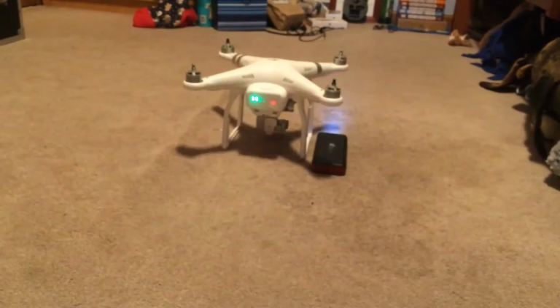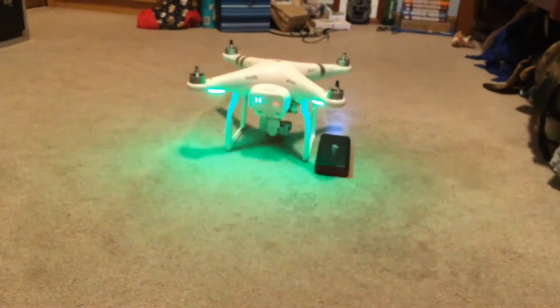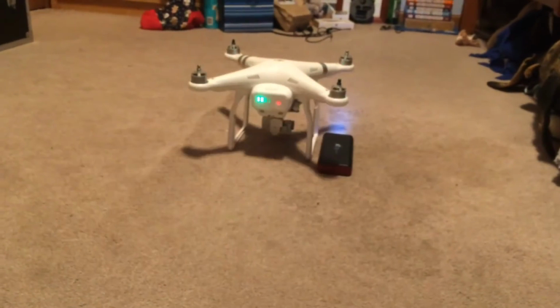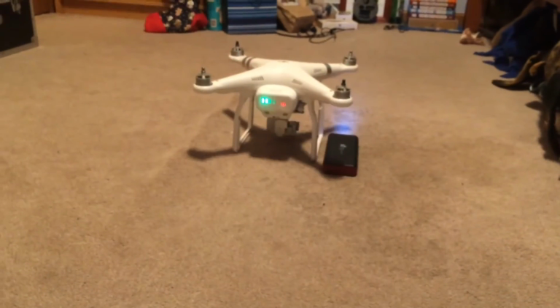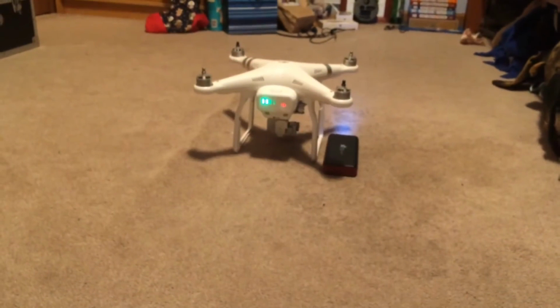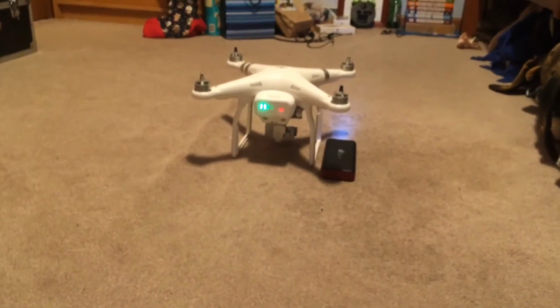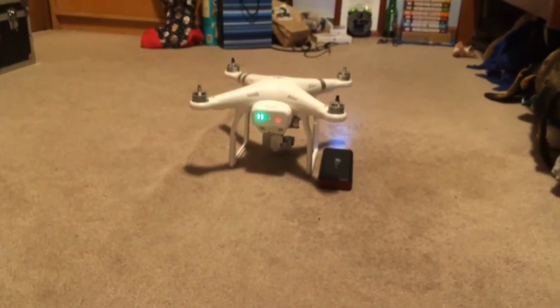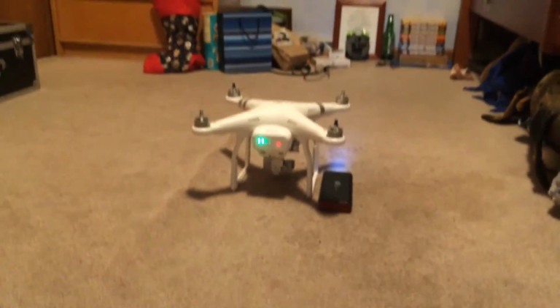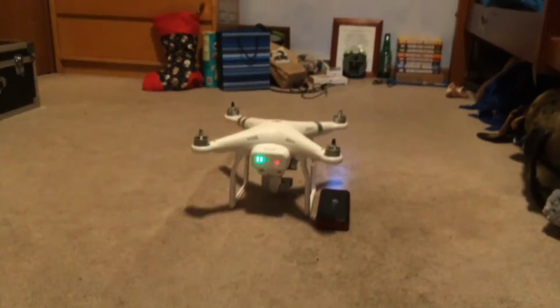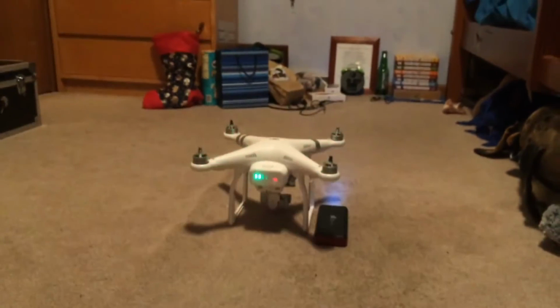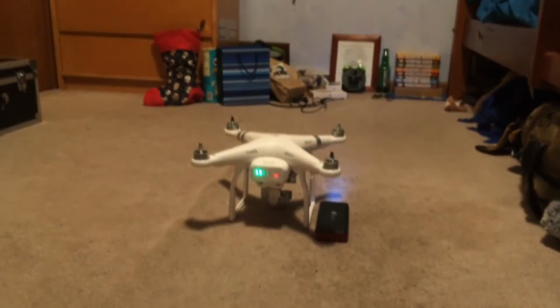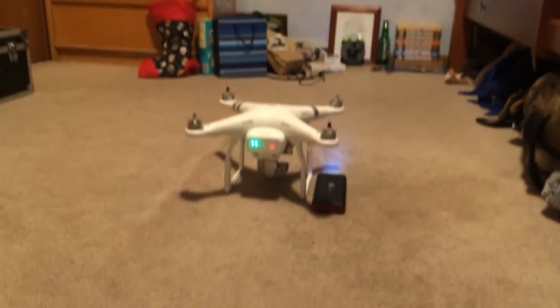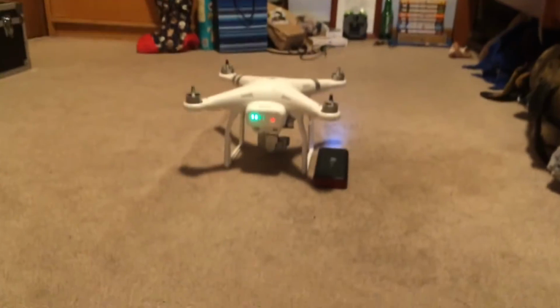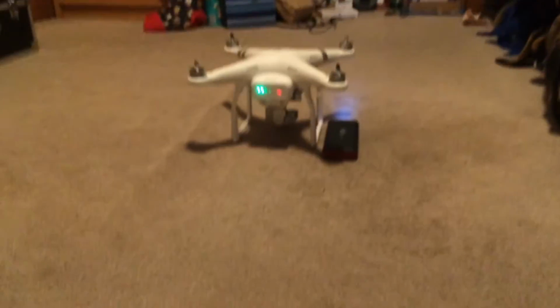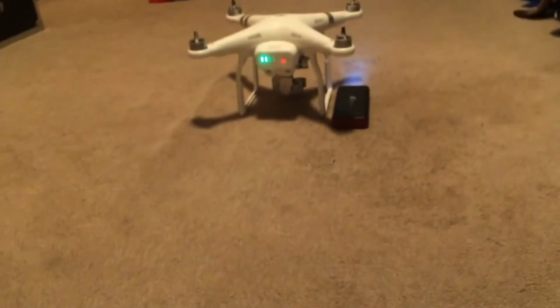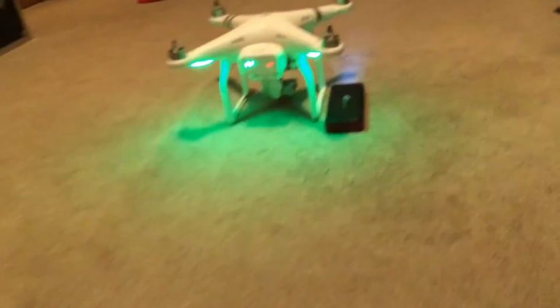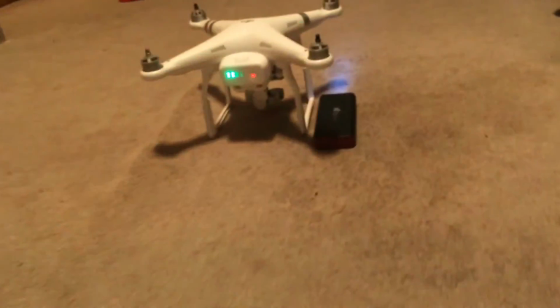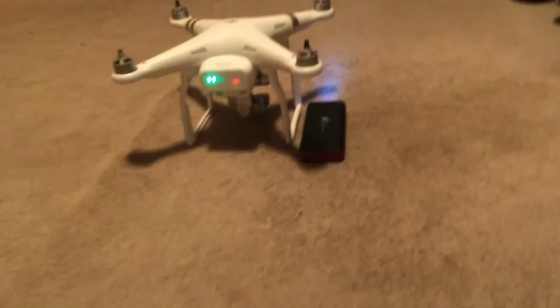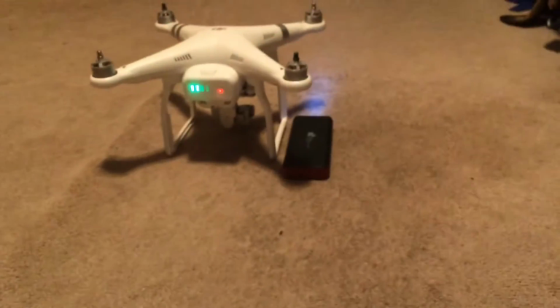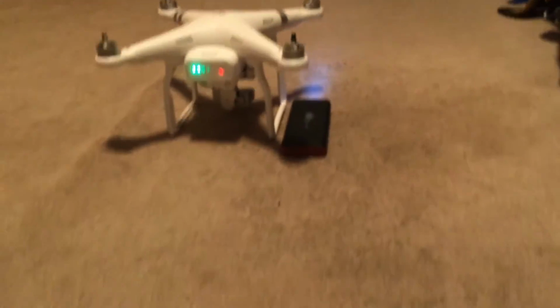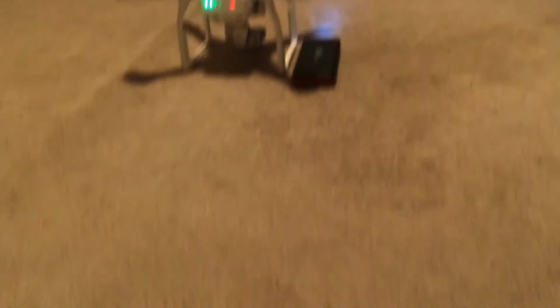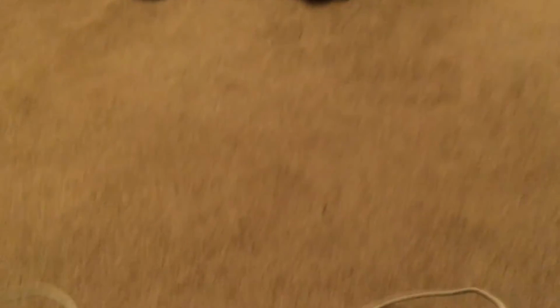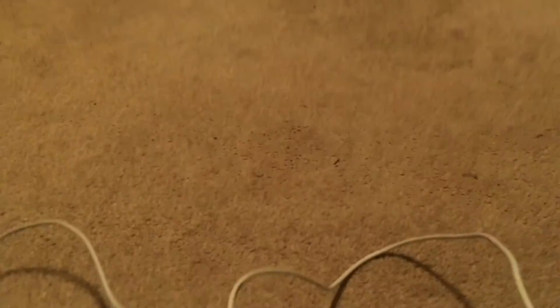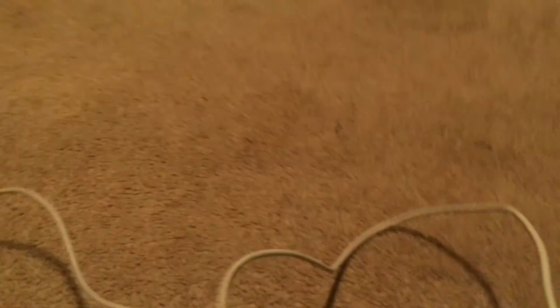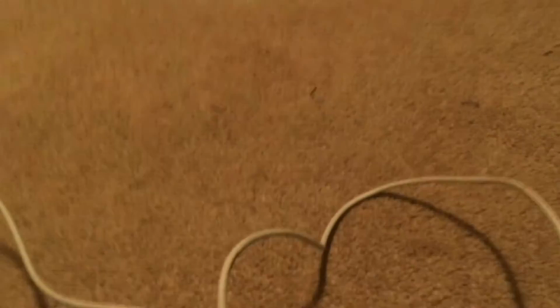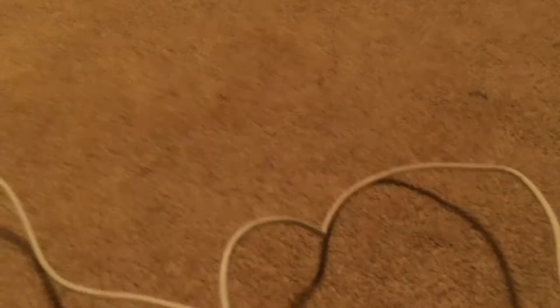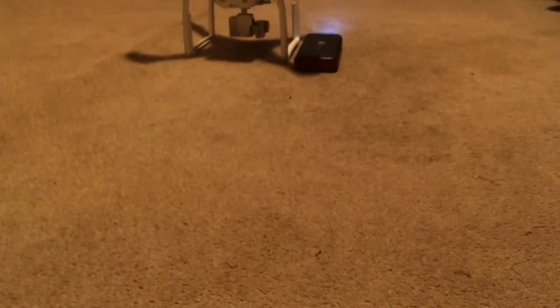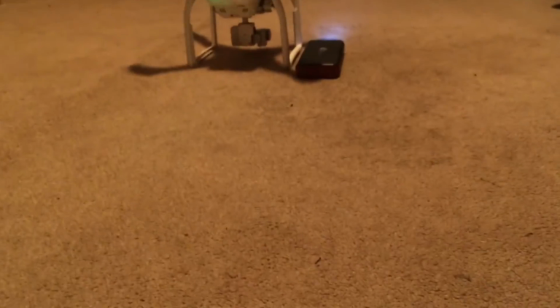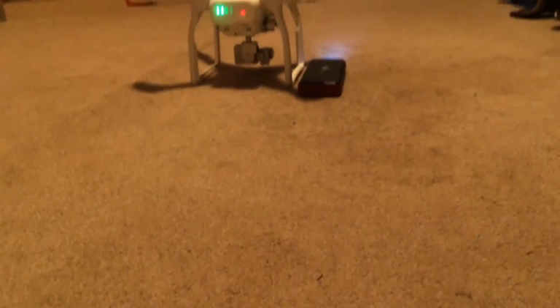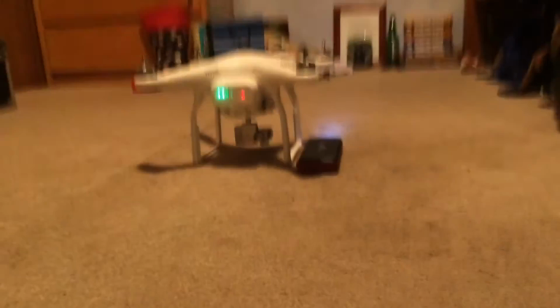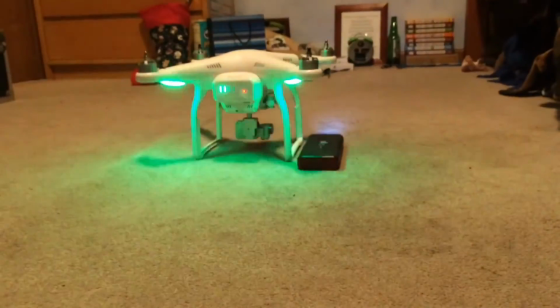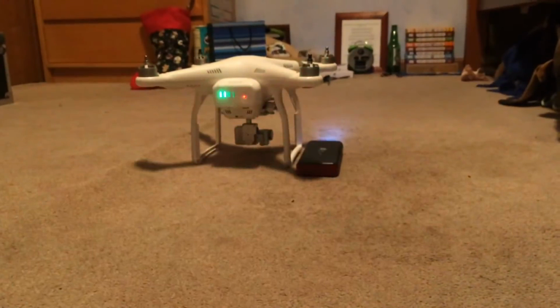As you can see, I've set up a little flashlight there. Let me hit the lights real quick.